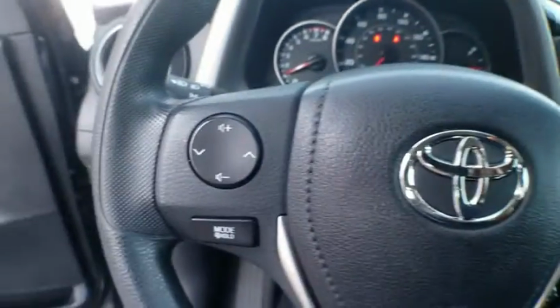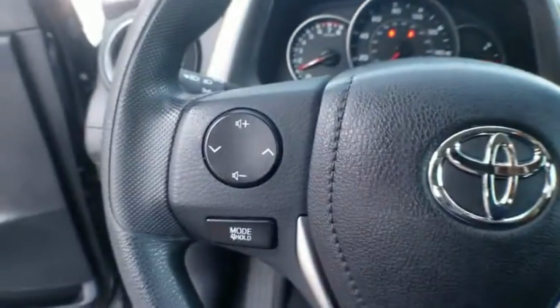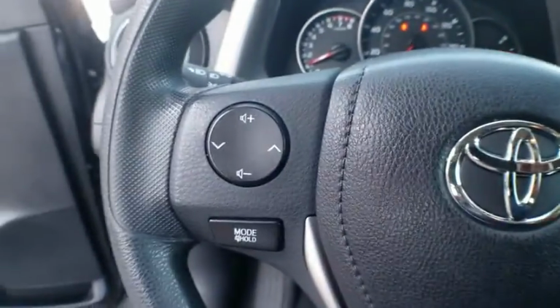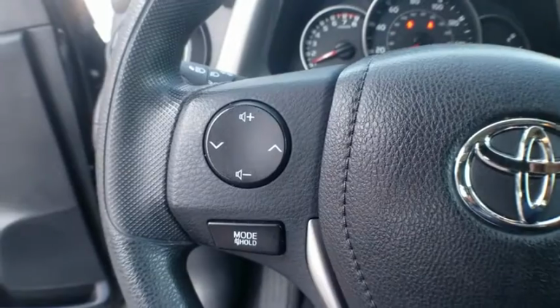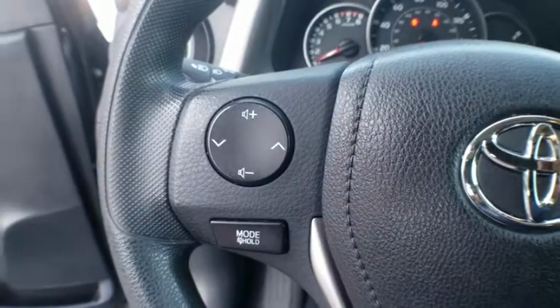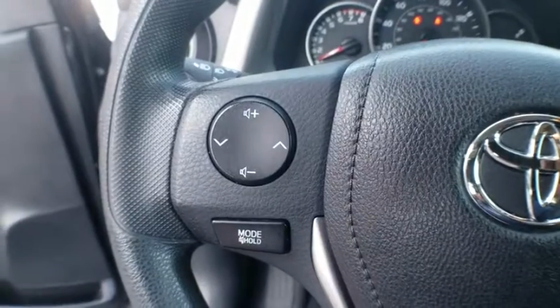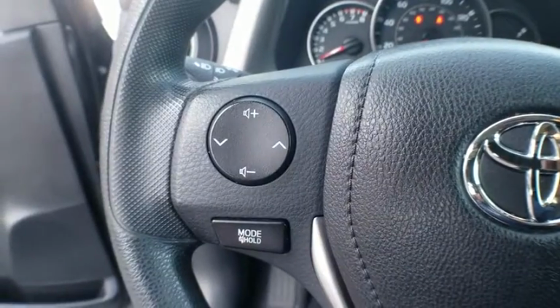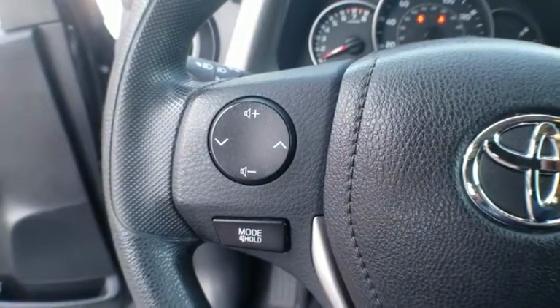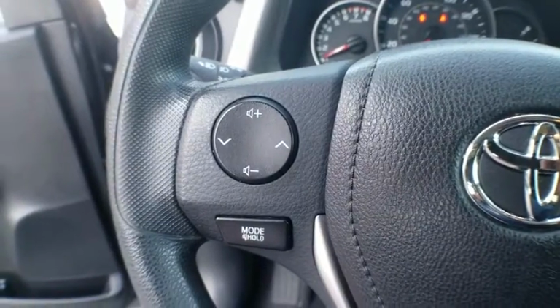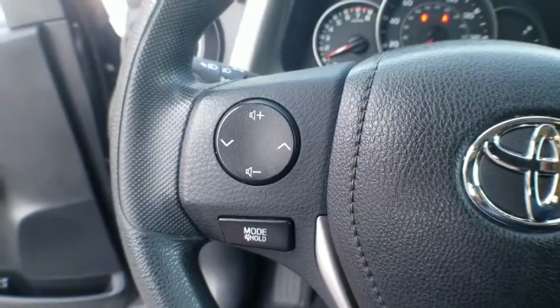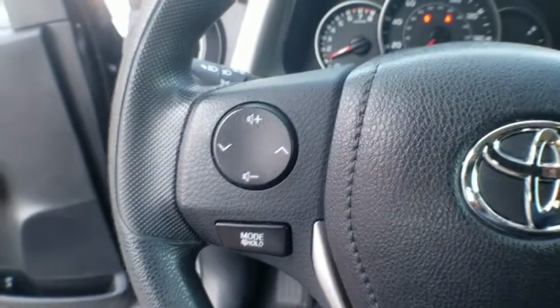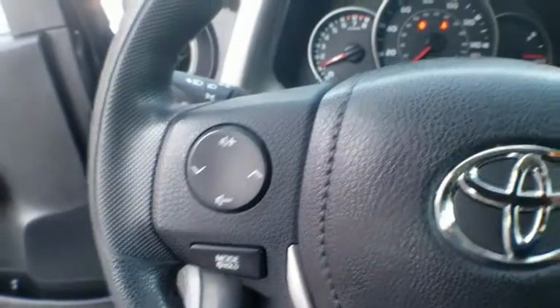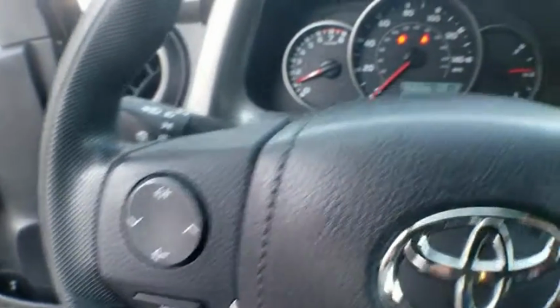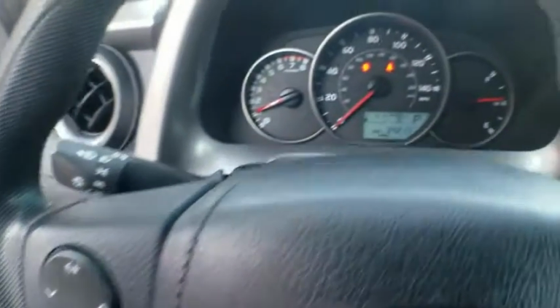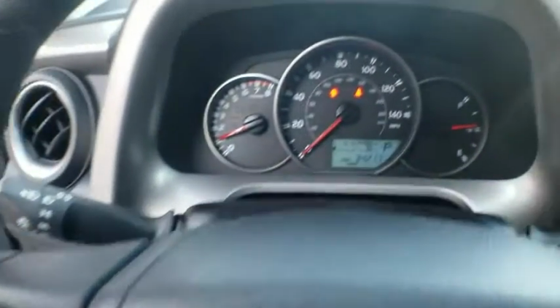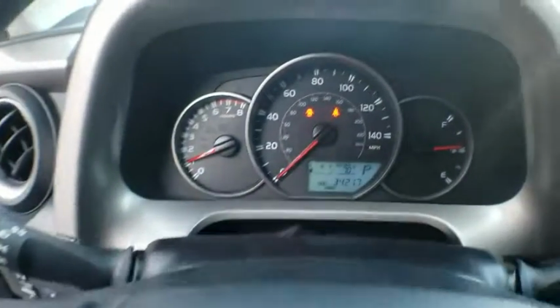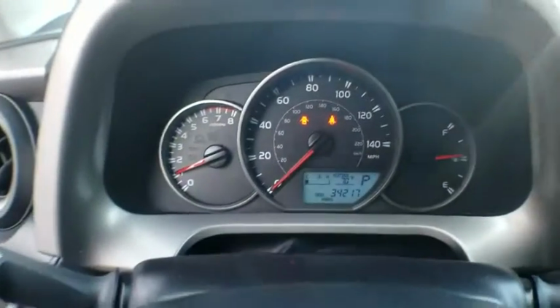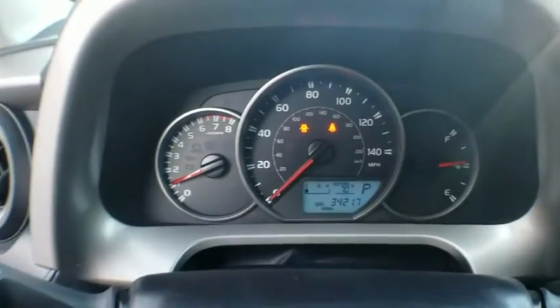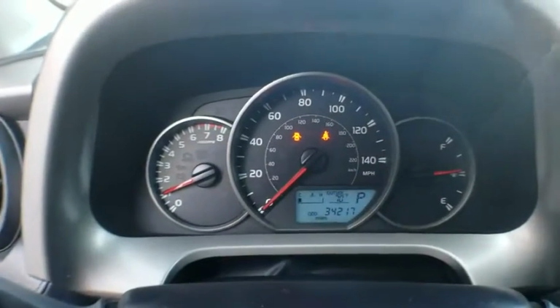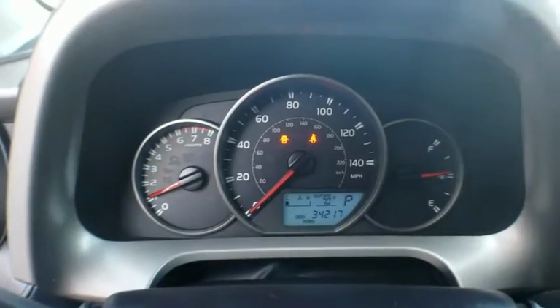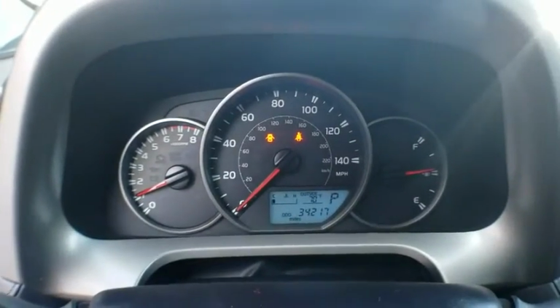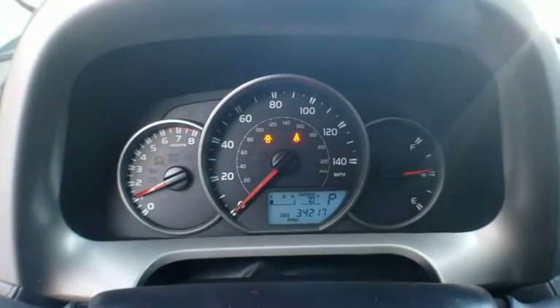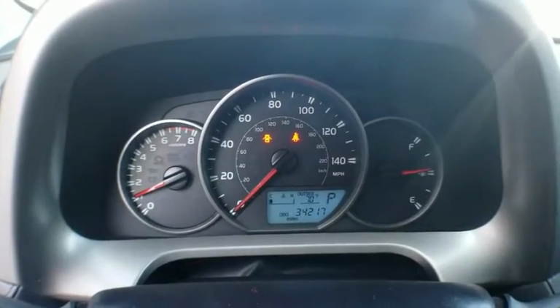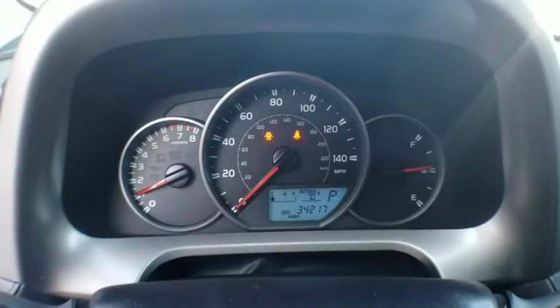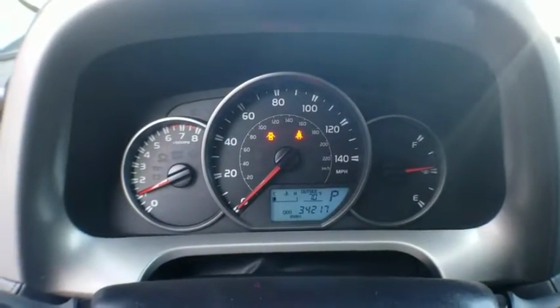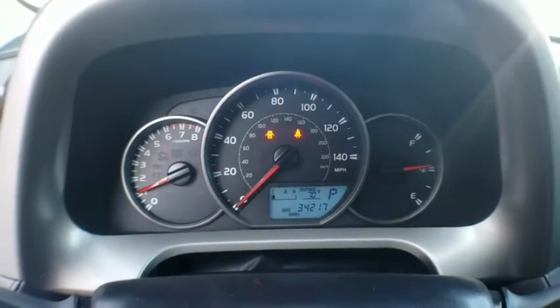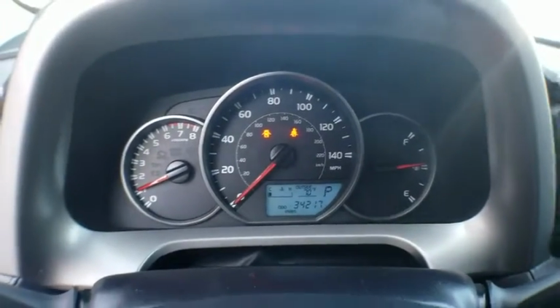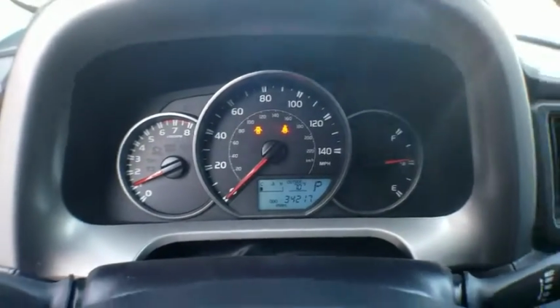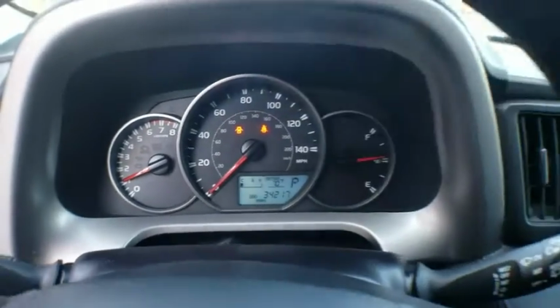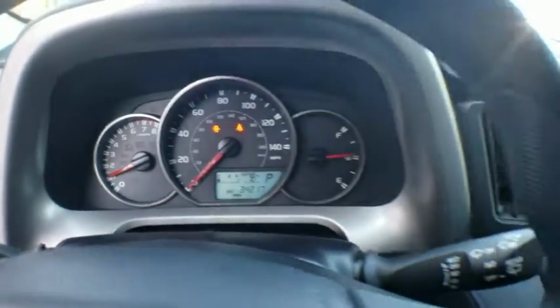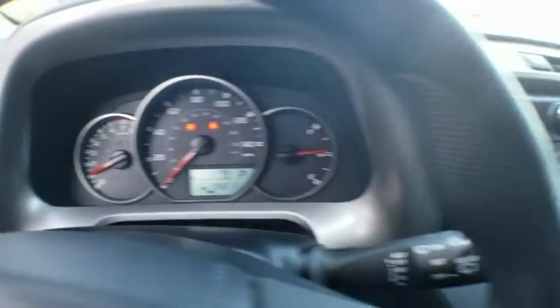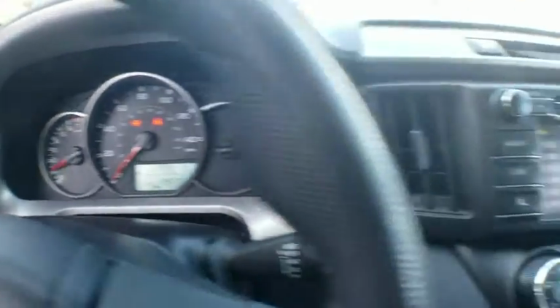Tilt steering wheel, front reading lamps, front bucket seats, rear window wiper, driver vanity mirror.